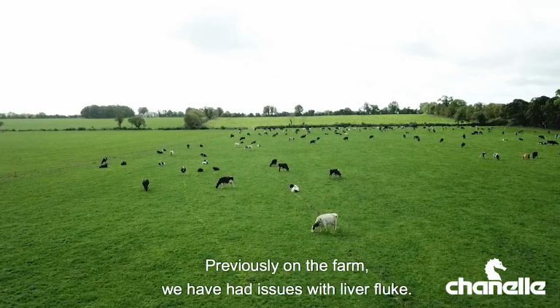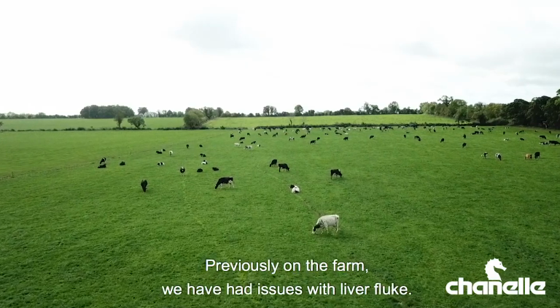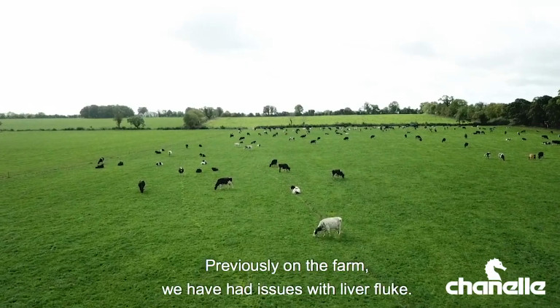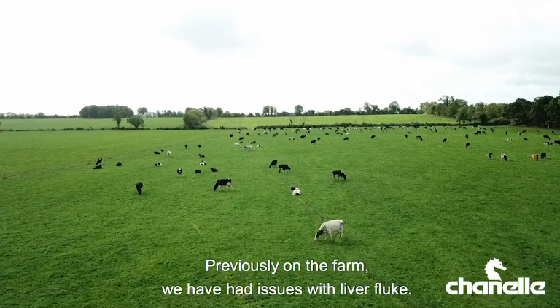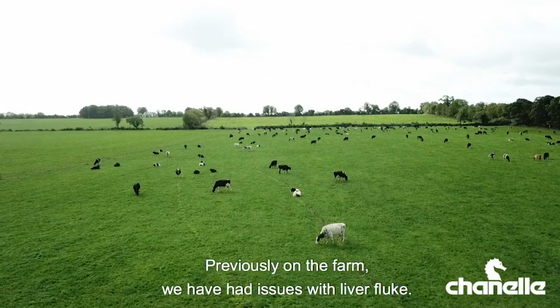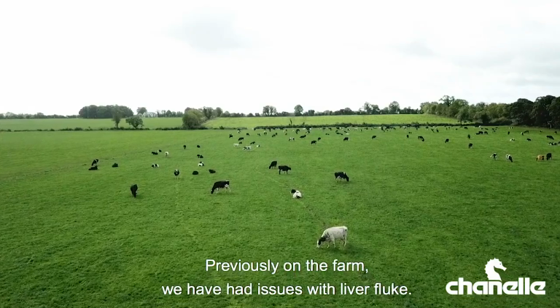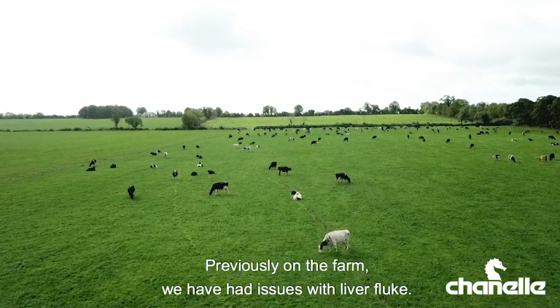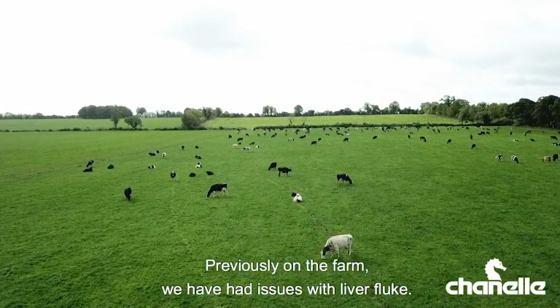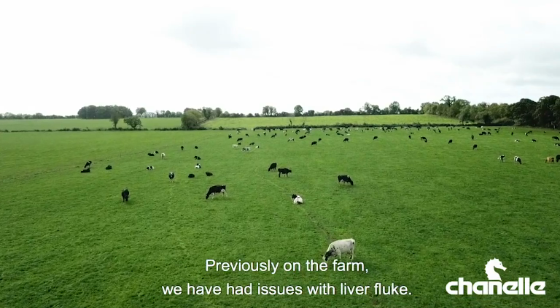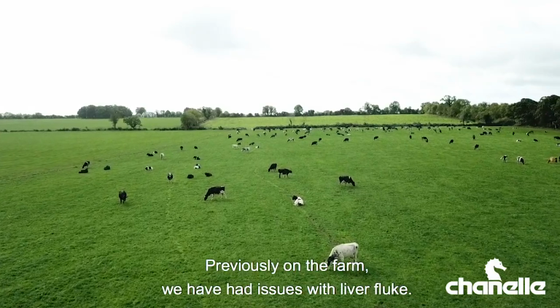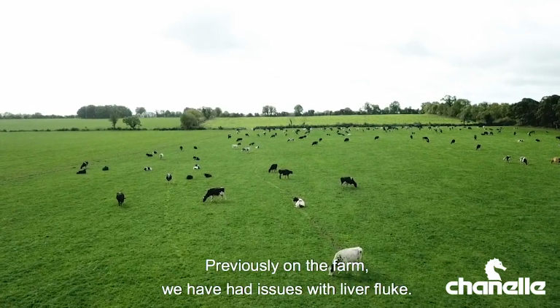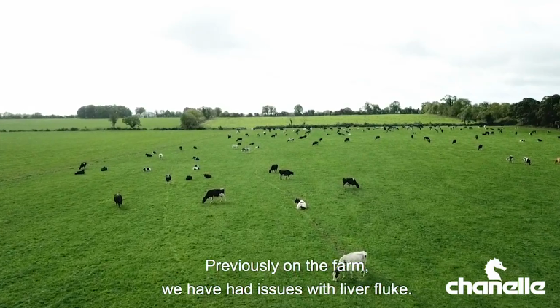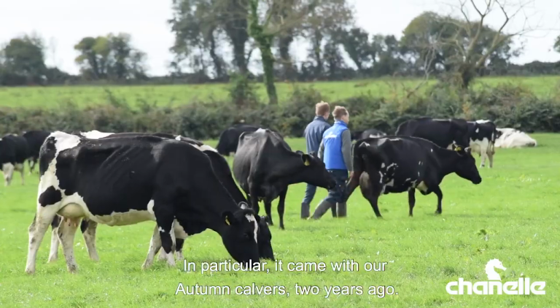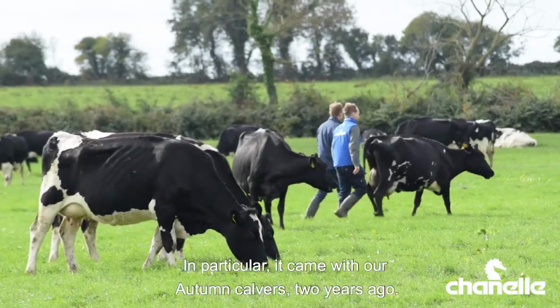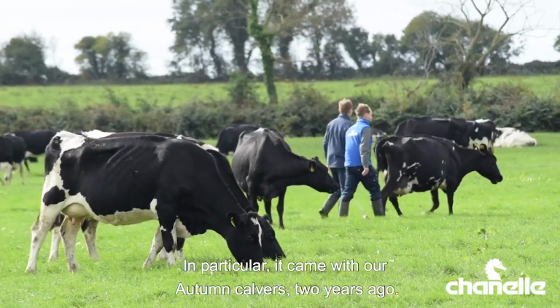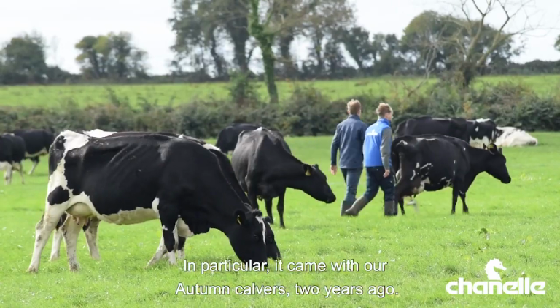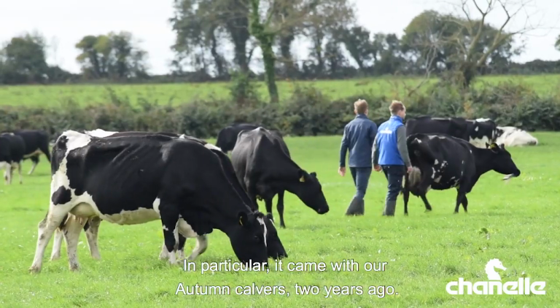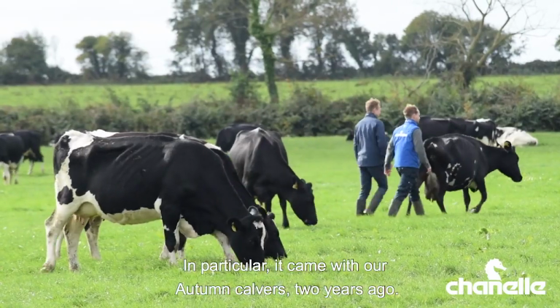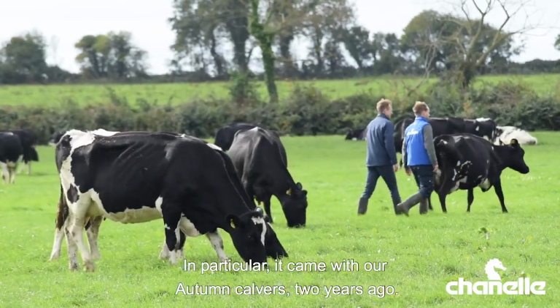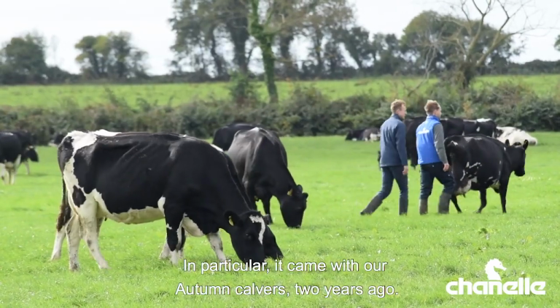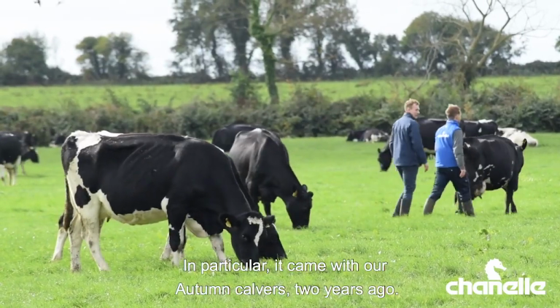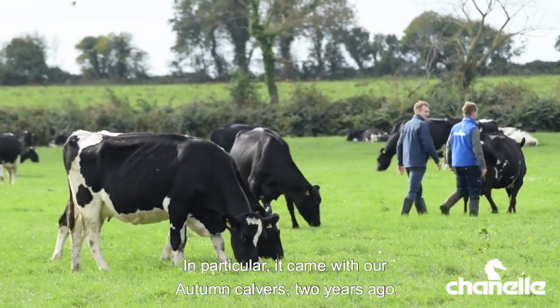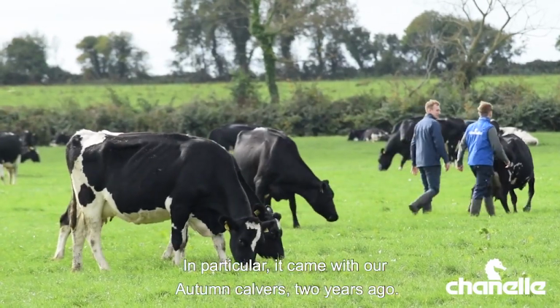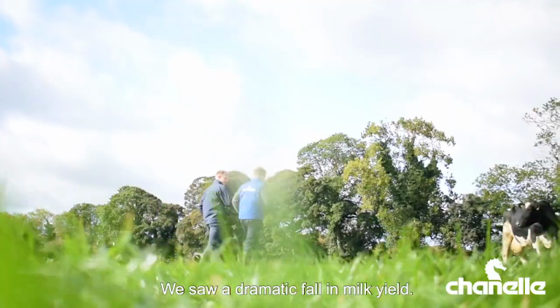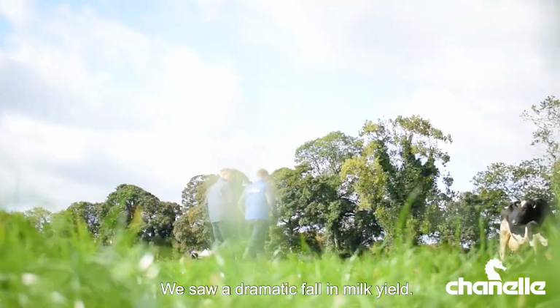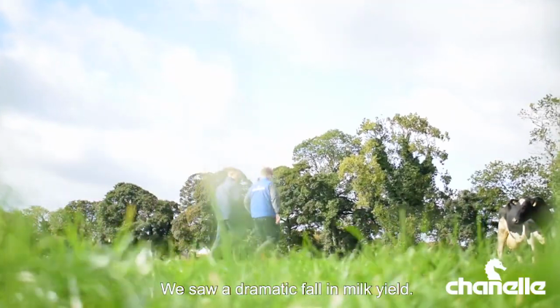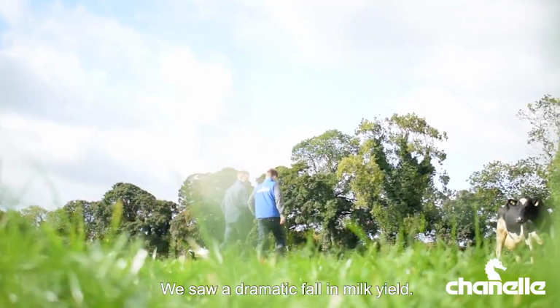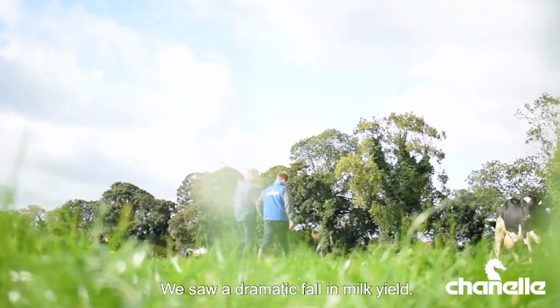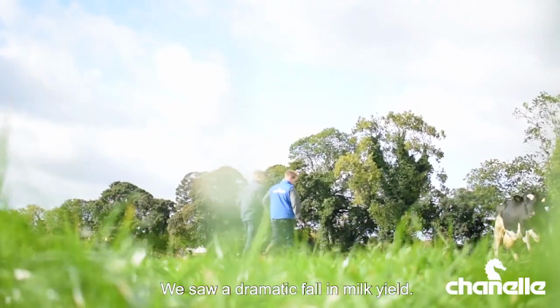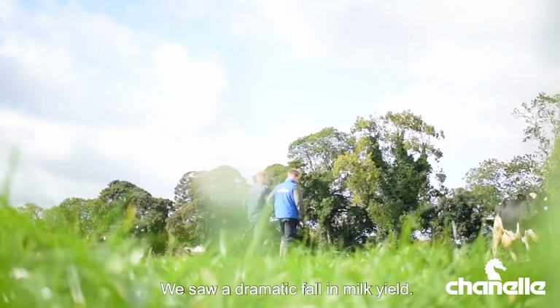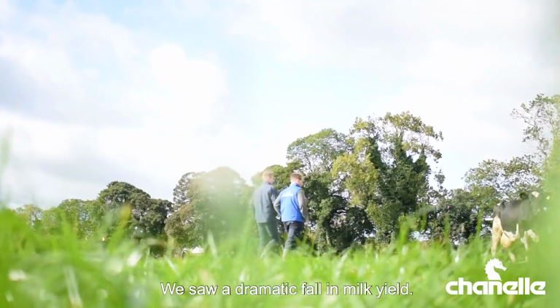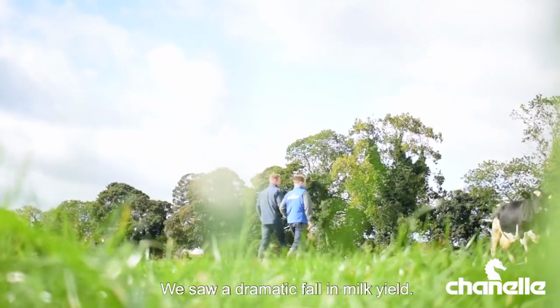Previously on the farm we have had issues with liver fluke, particularly it came with our autumn calvers two years ago. We've seen a dramatic fall in milk yield.